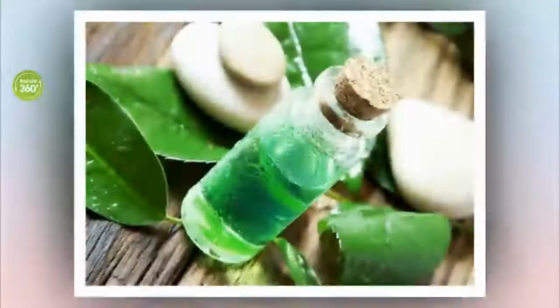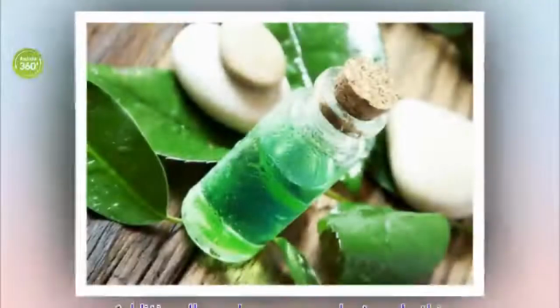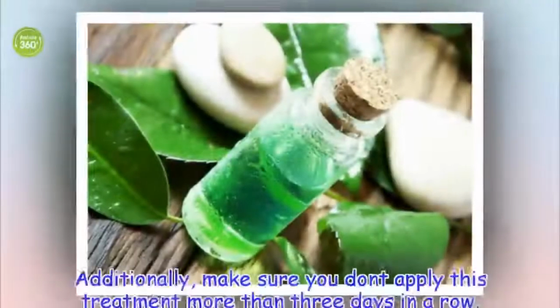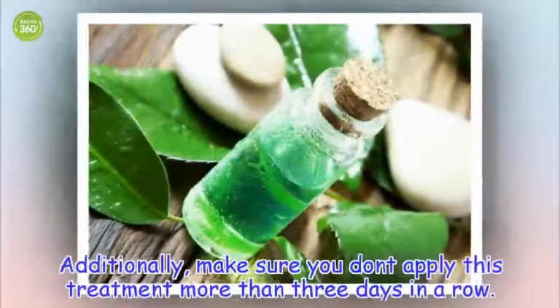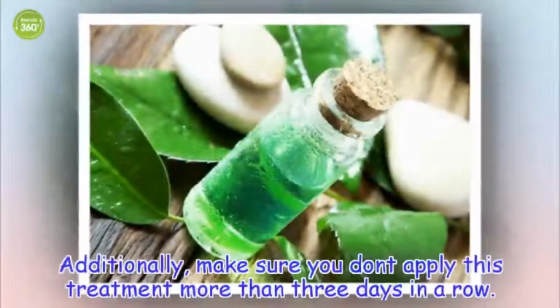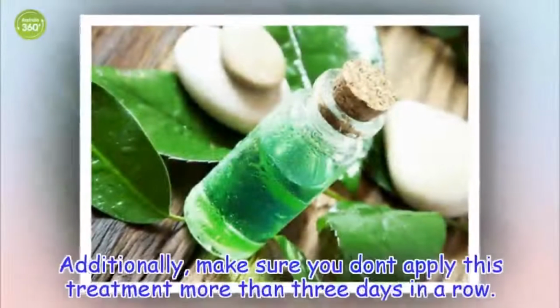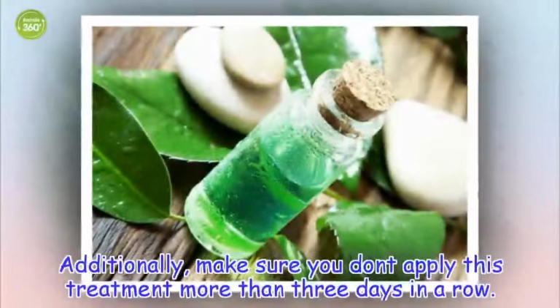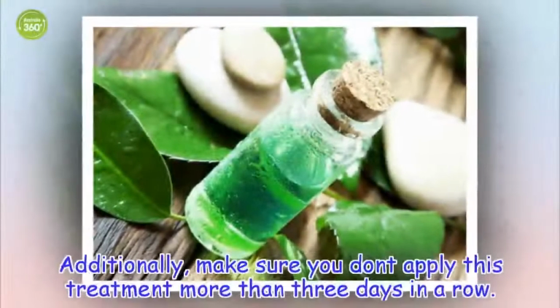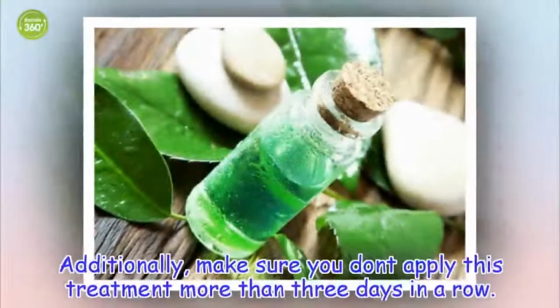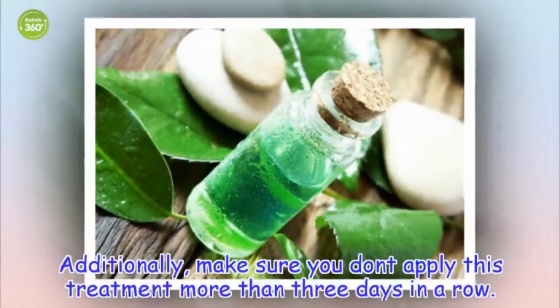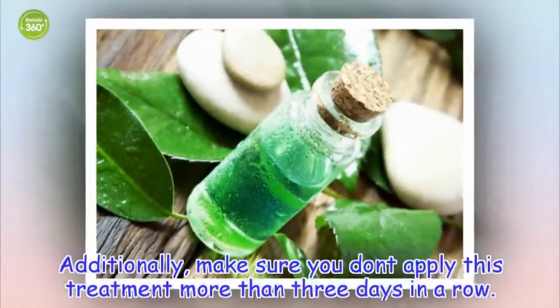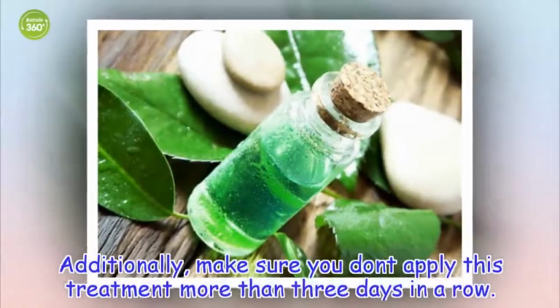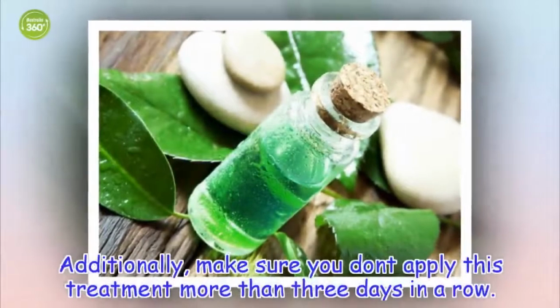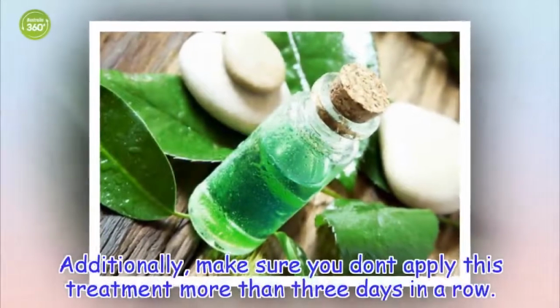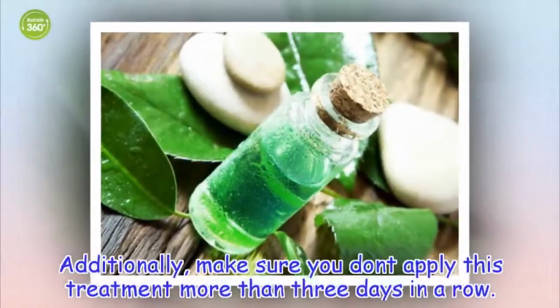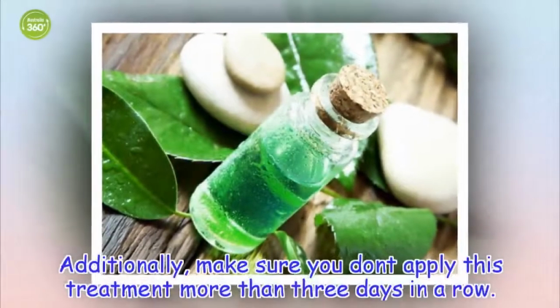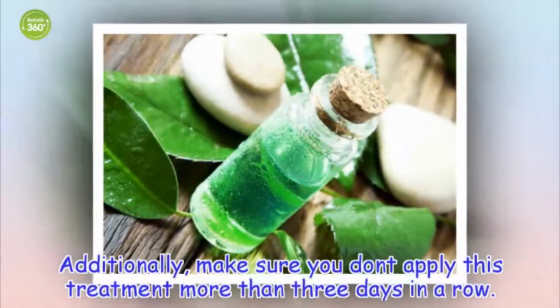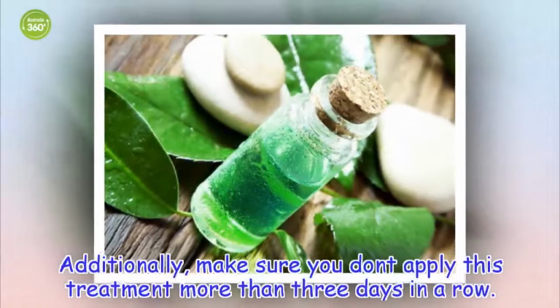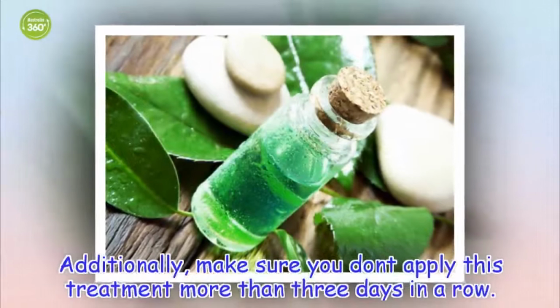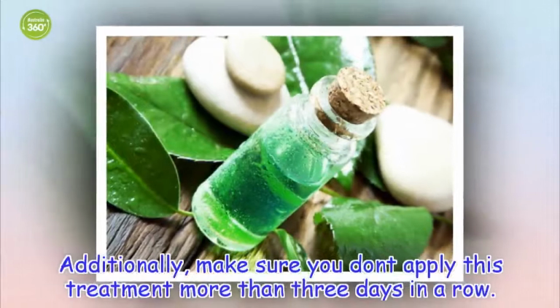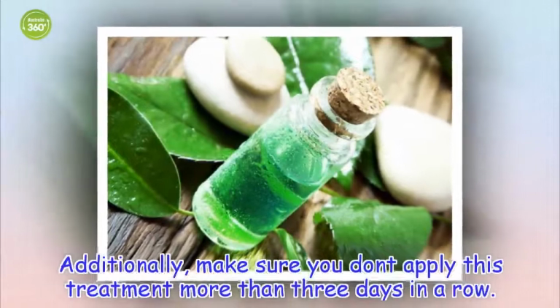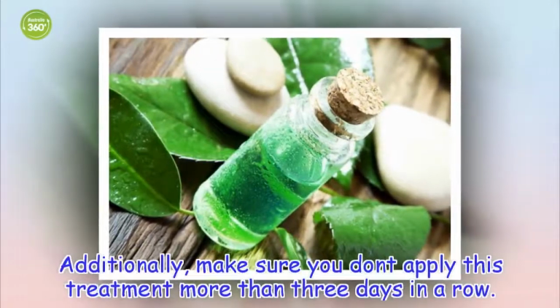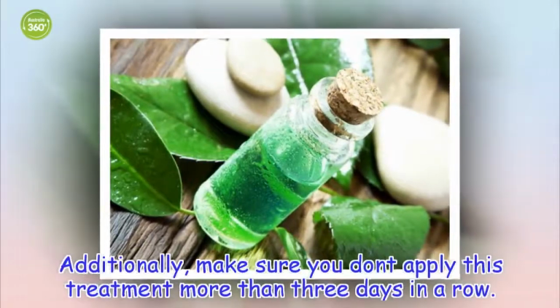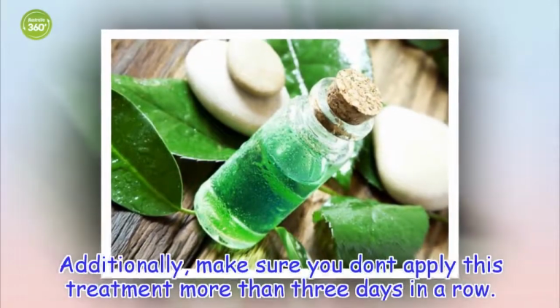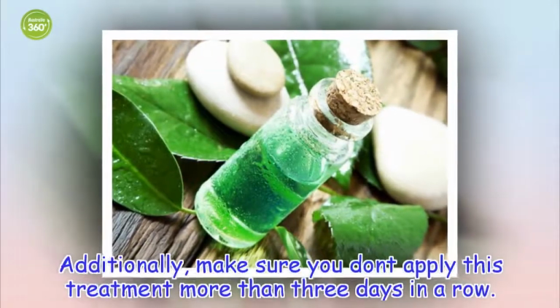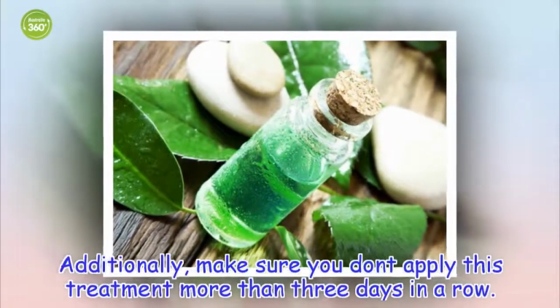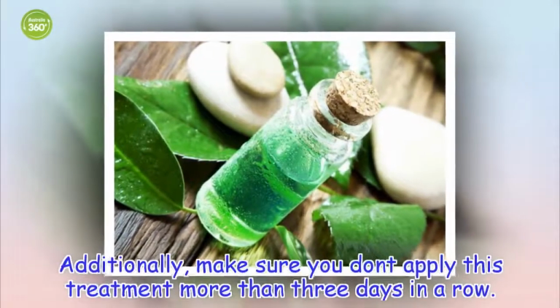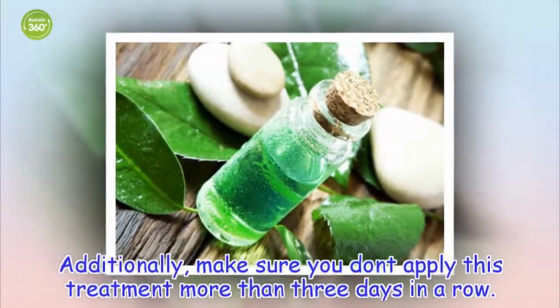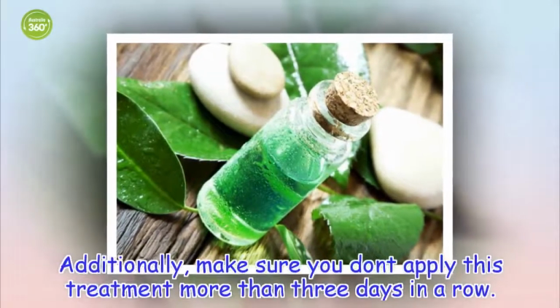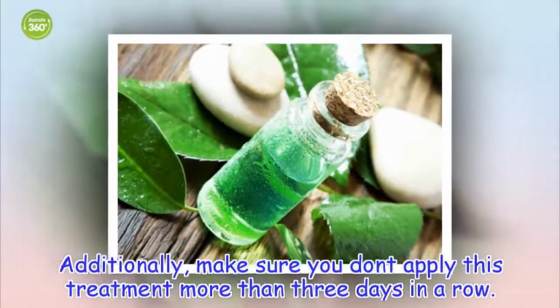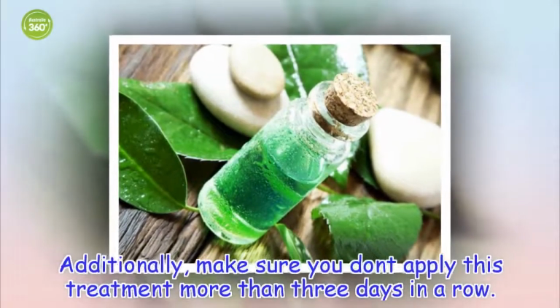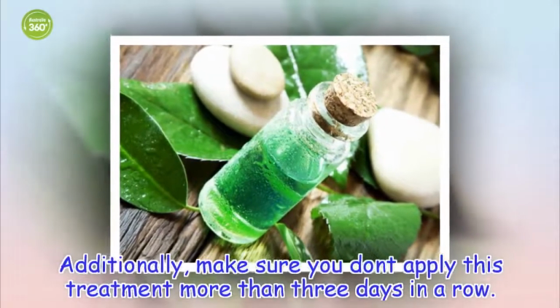Additionally, make sure you don't apply this treatment more than three days in a row.